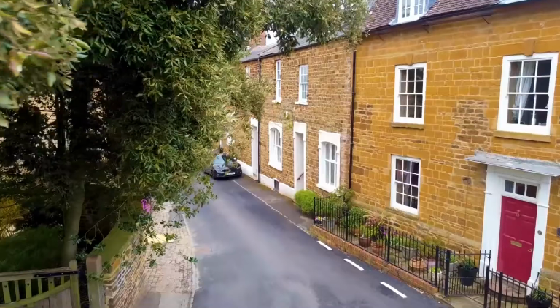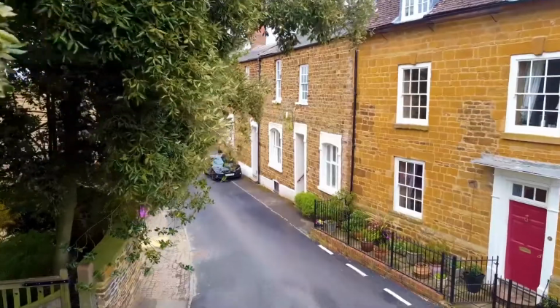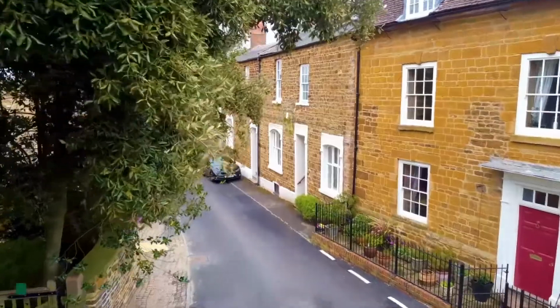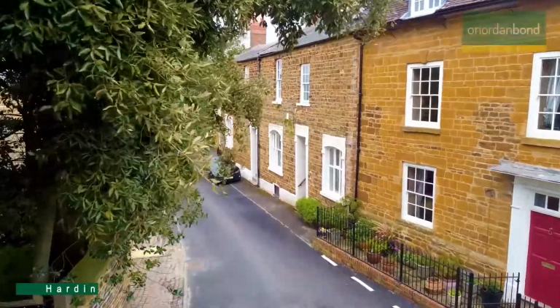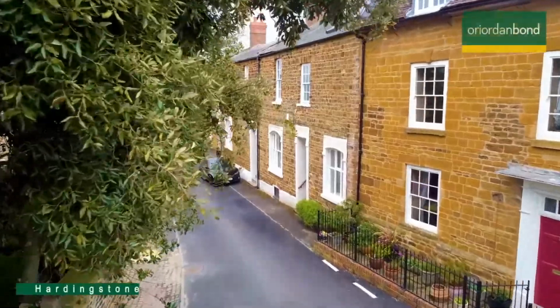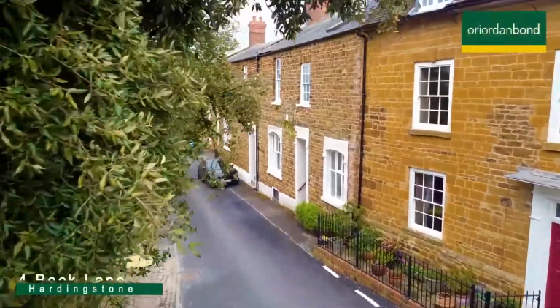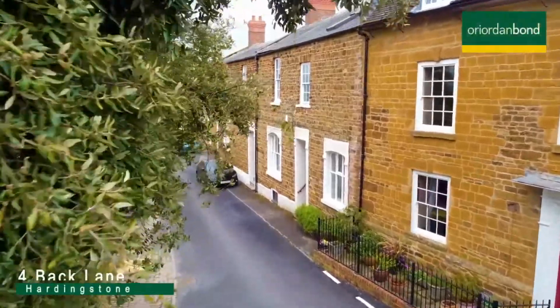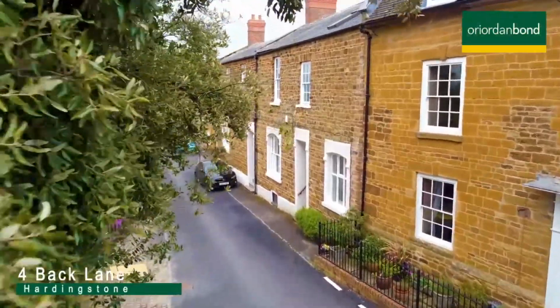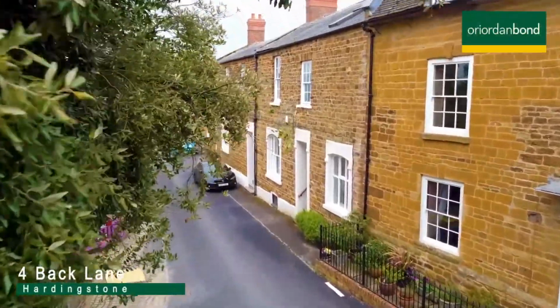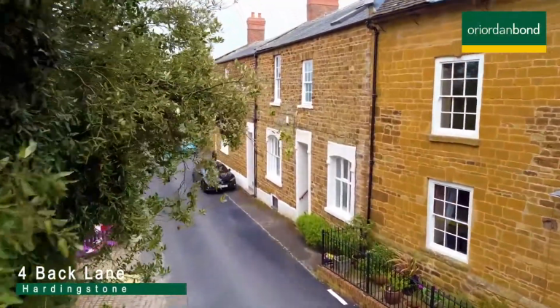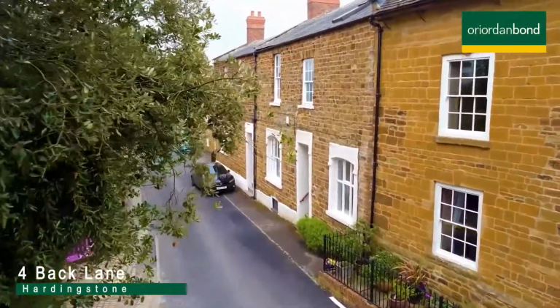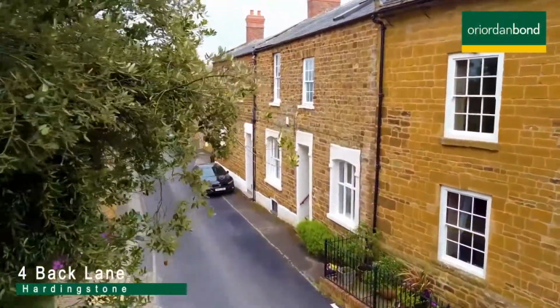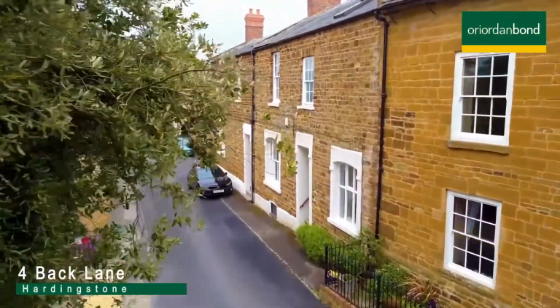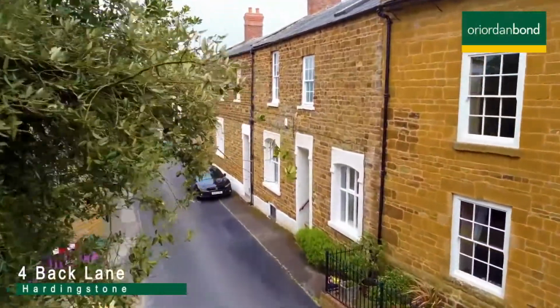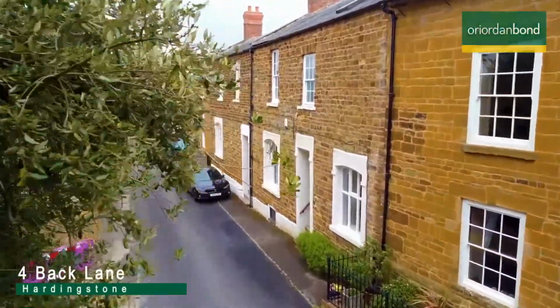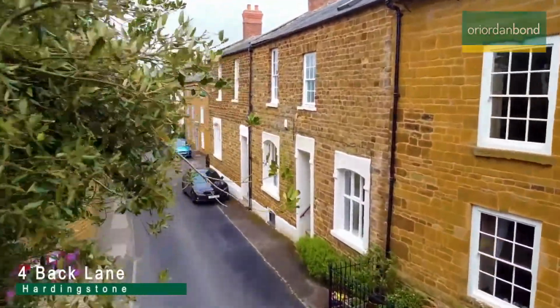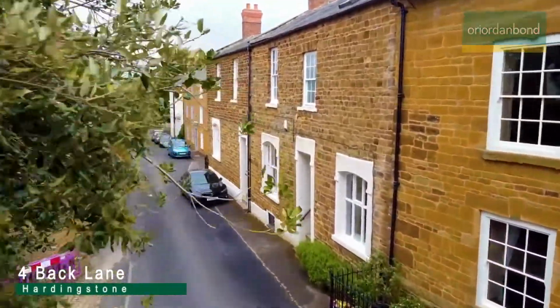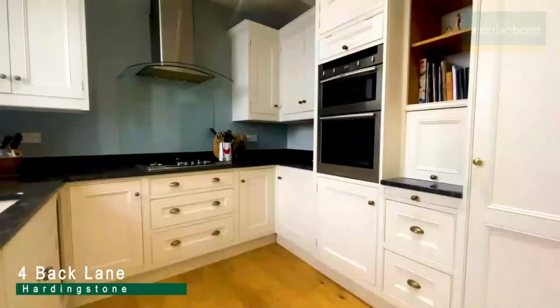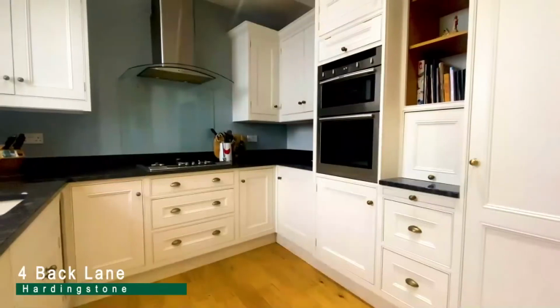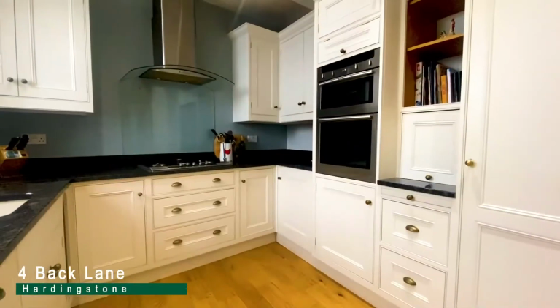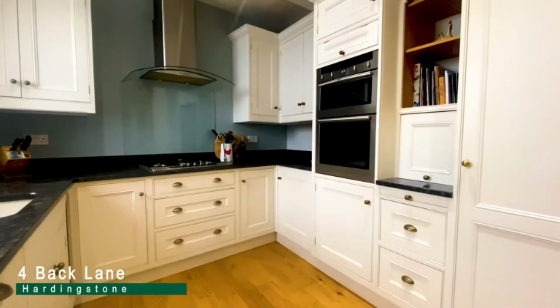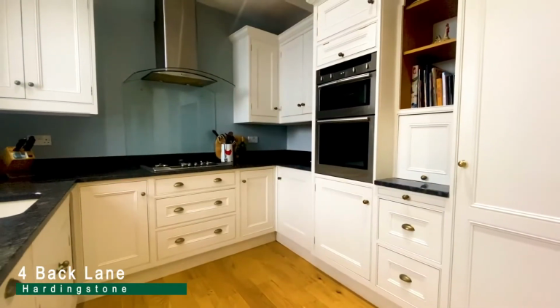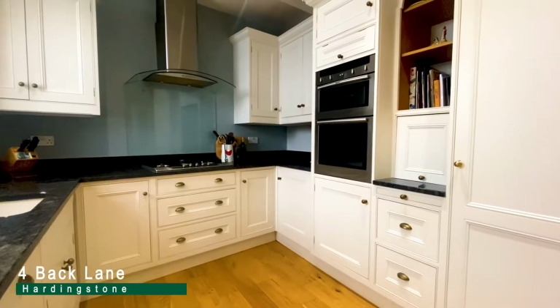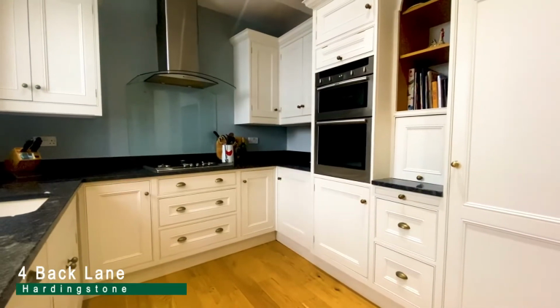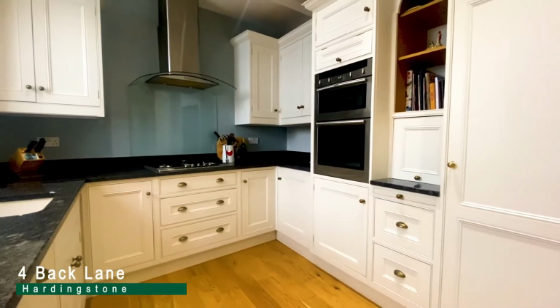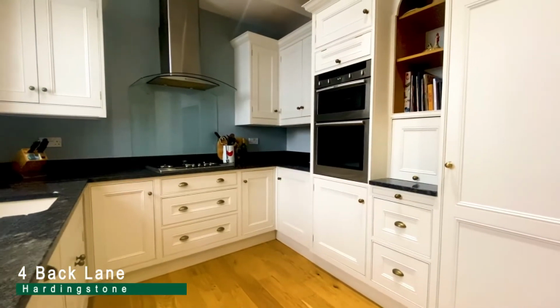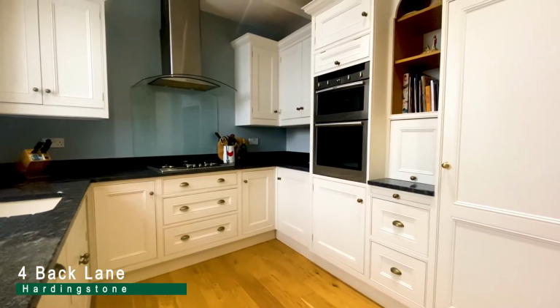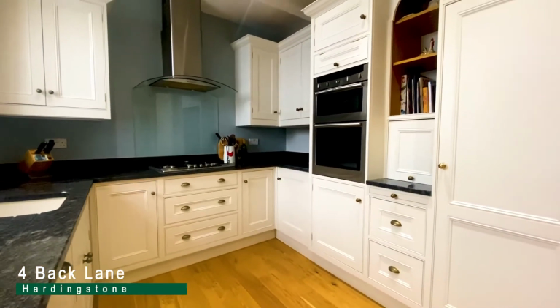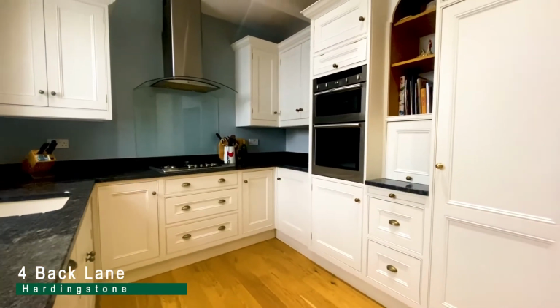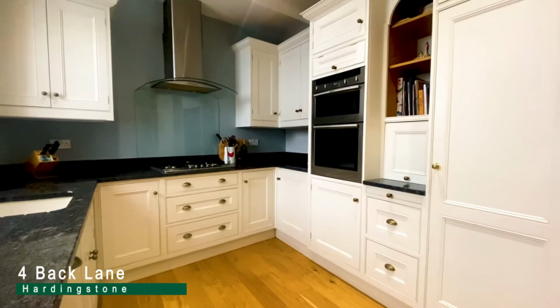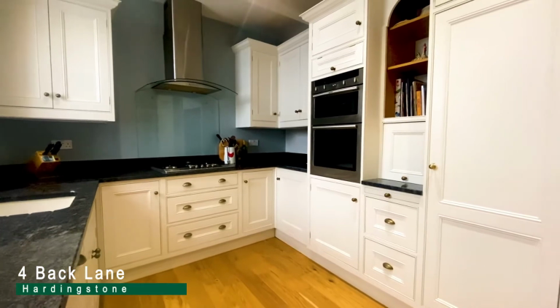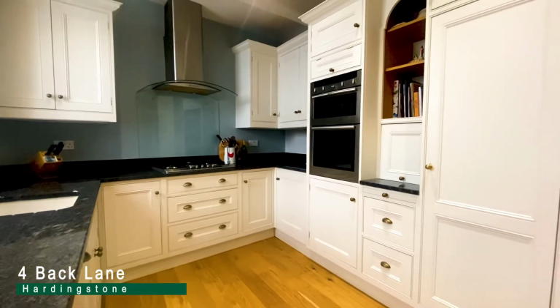Reardon Bond is delighted to offer the sale of a stunning Georgian stone property in the heart of Hardingstone Village.